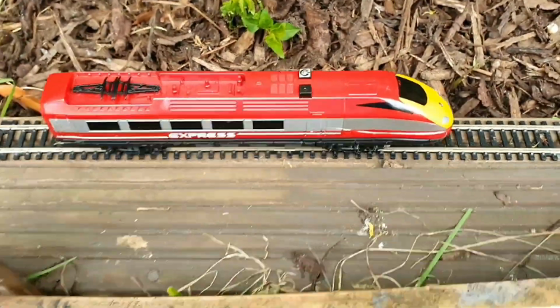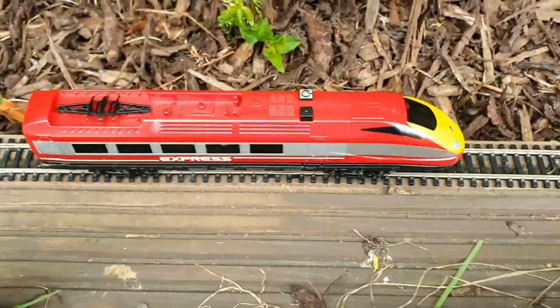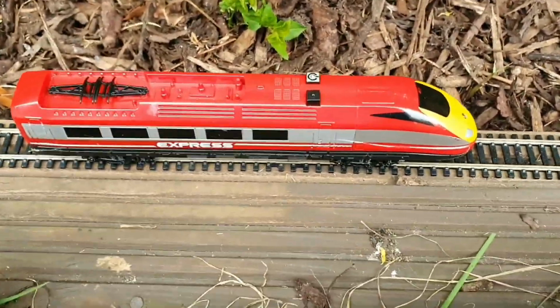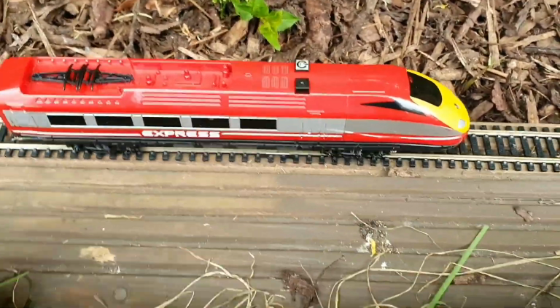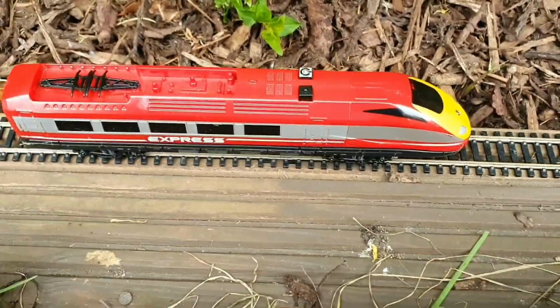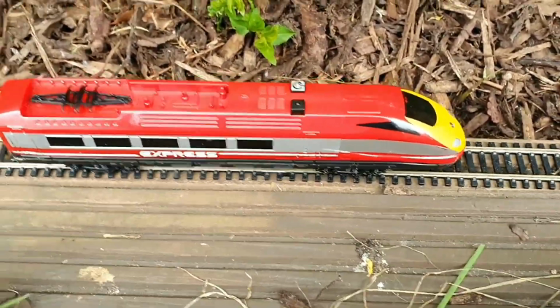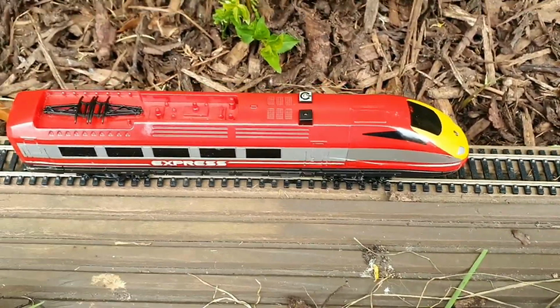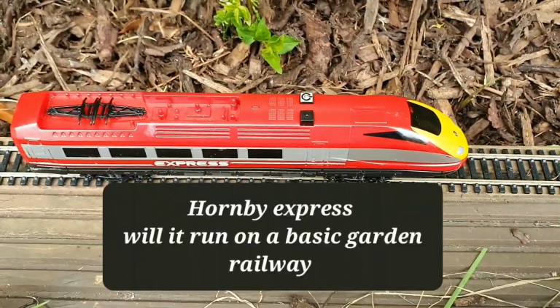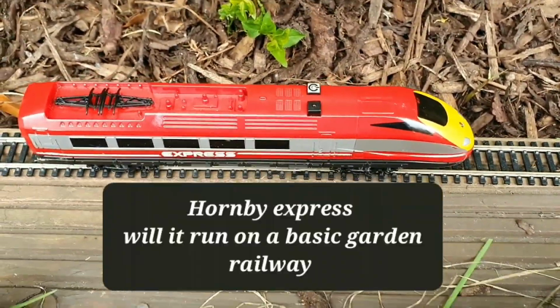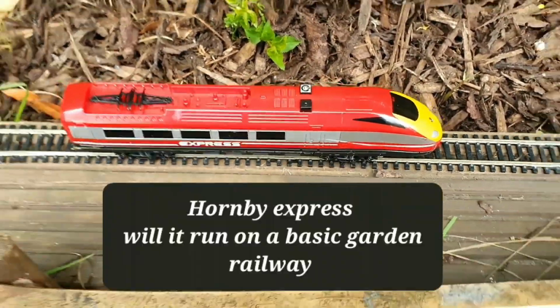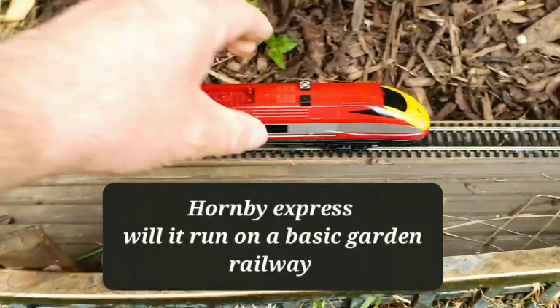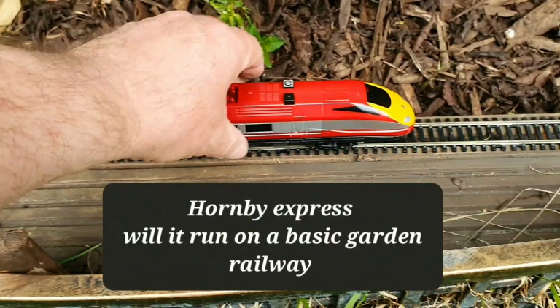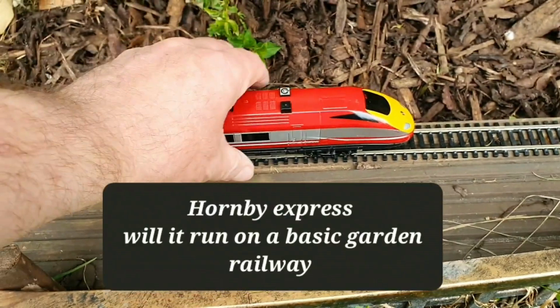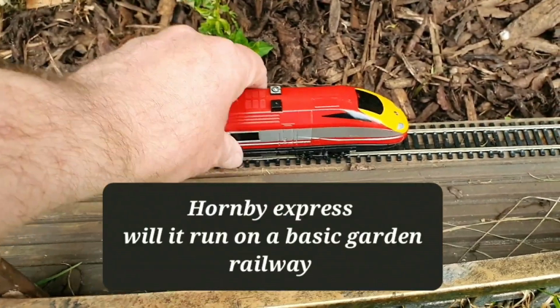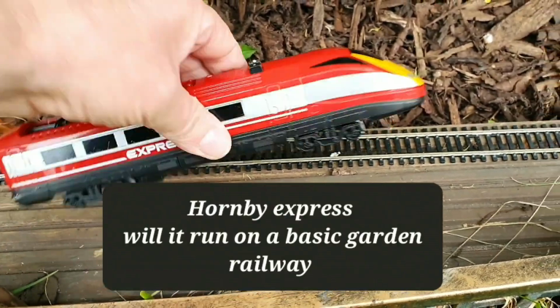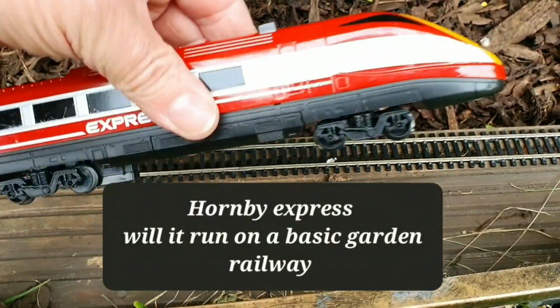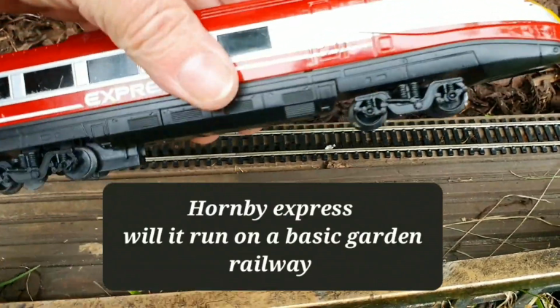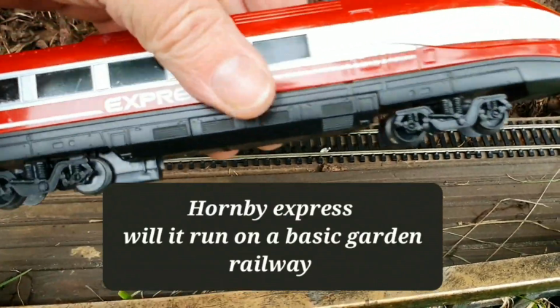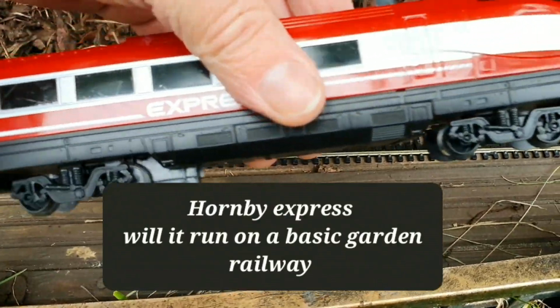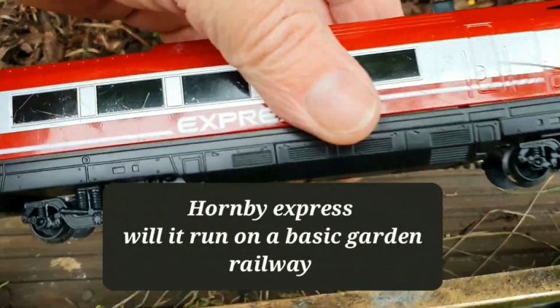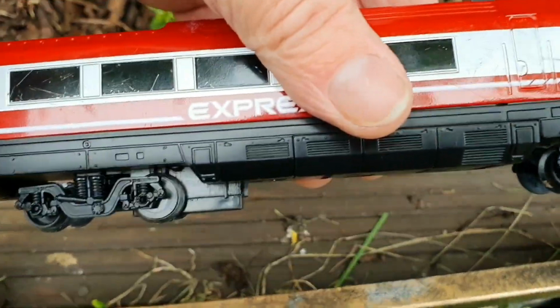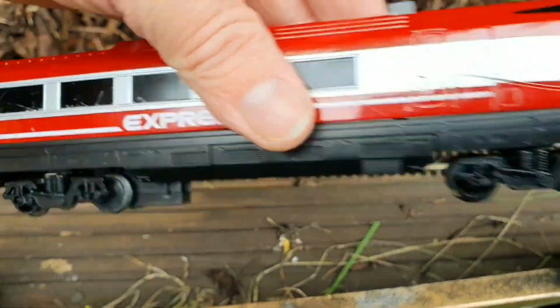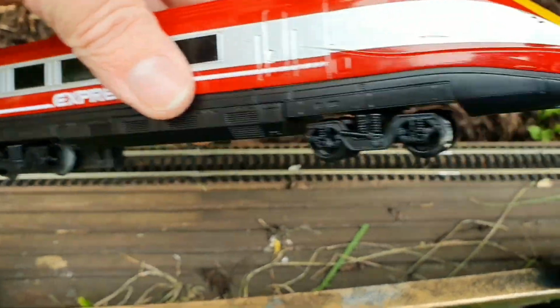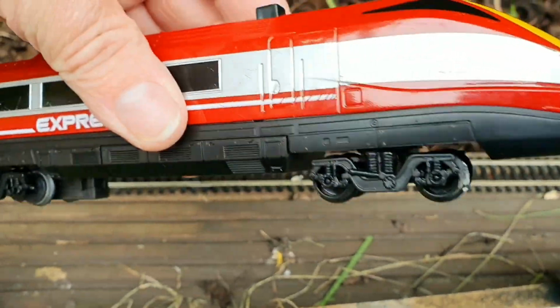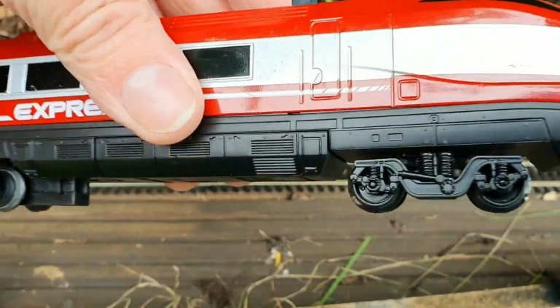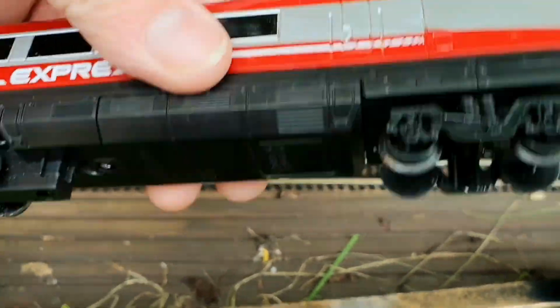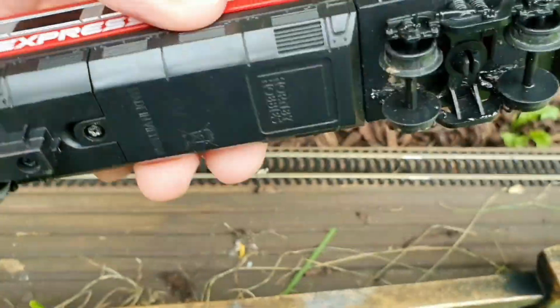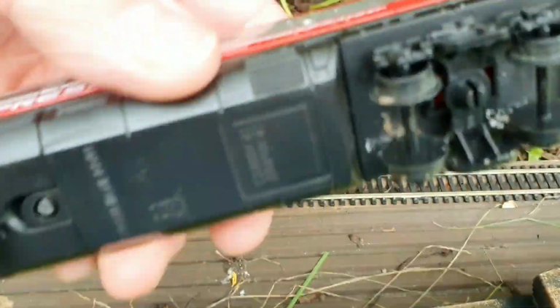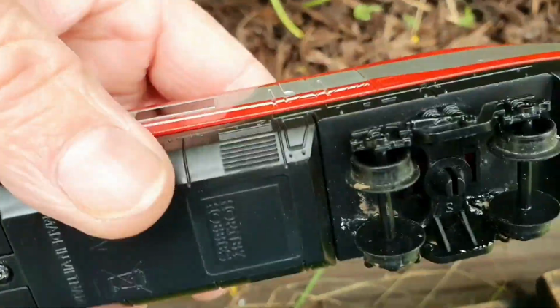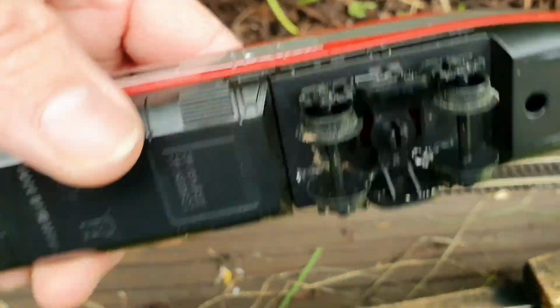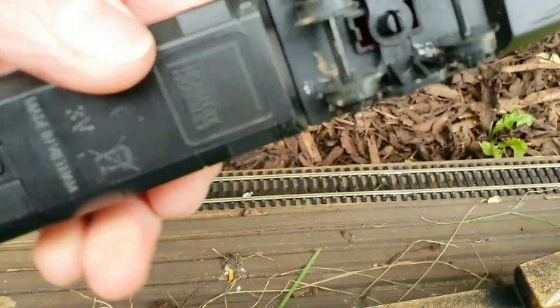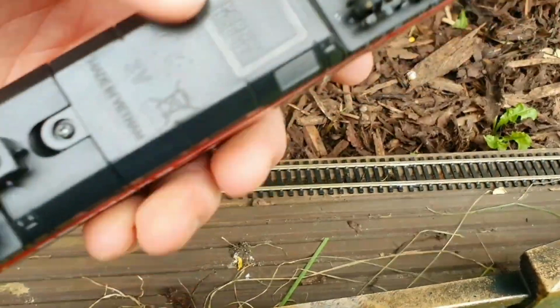So this is the Hornby Express — this is the junior version. I got this really really cheap at eBay, a couple of quid.